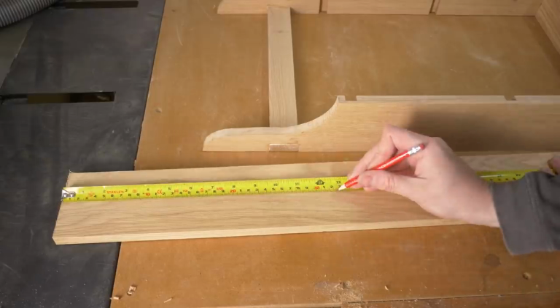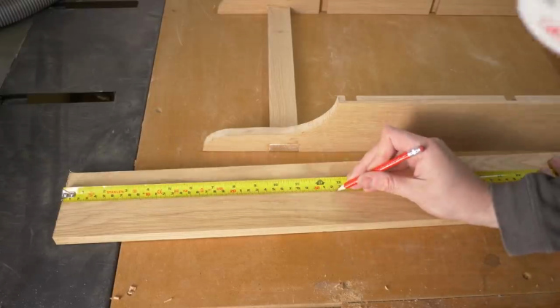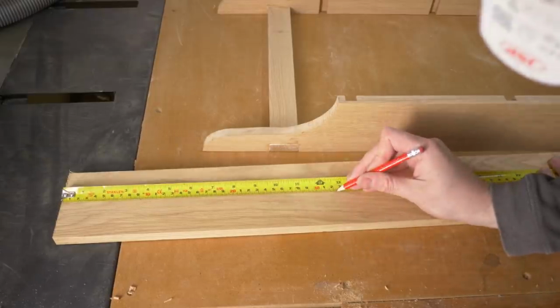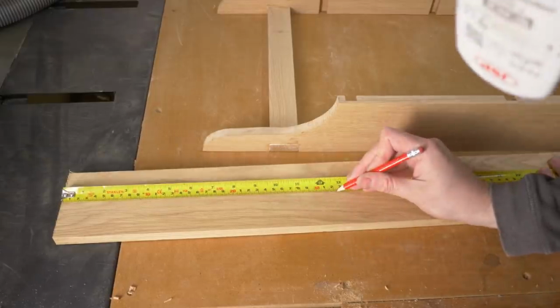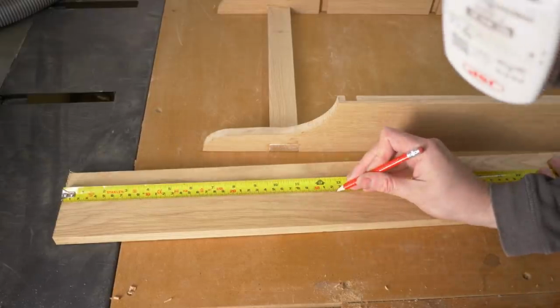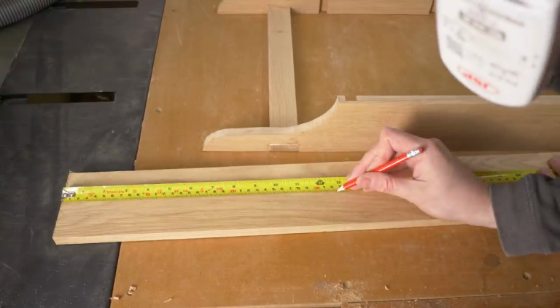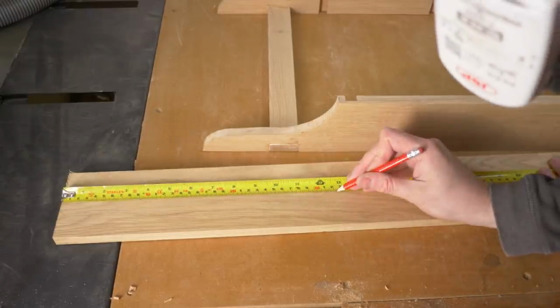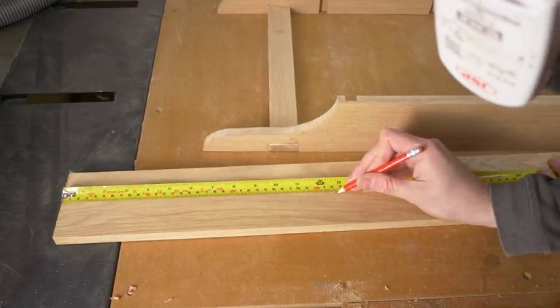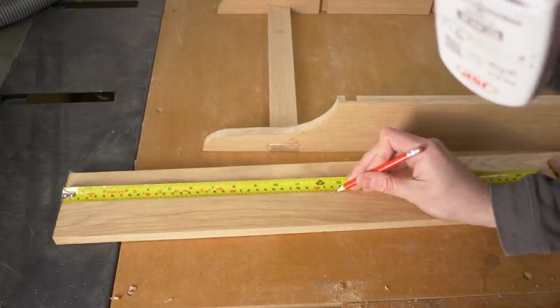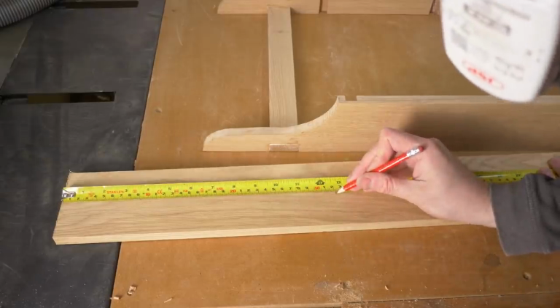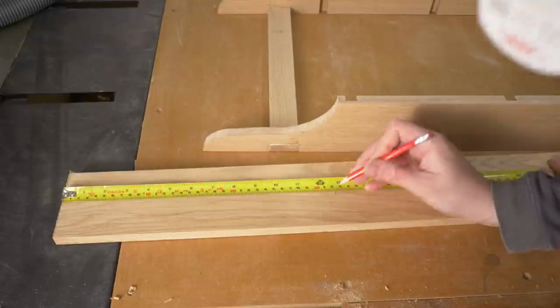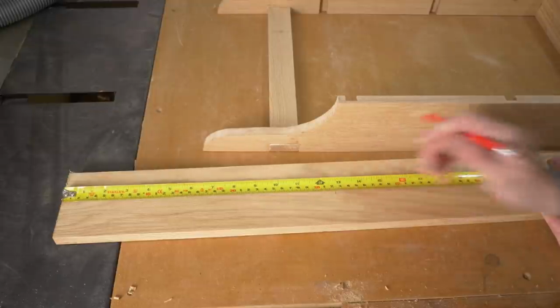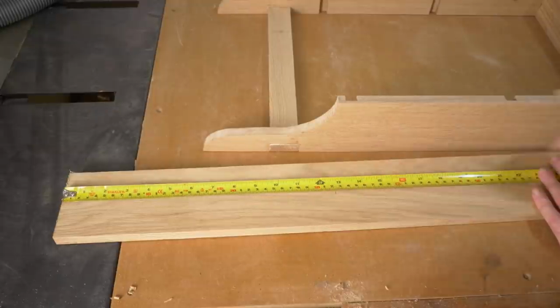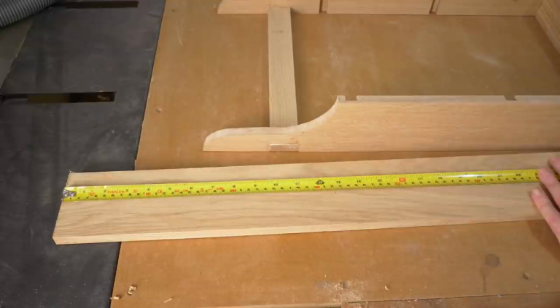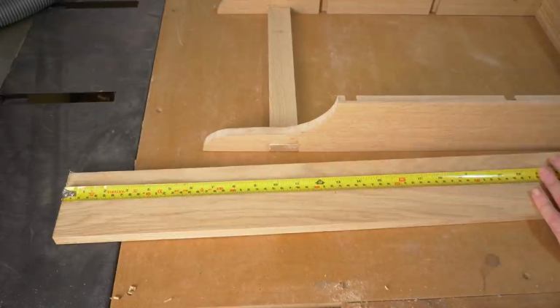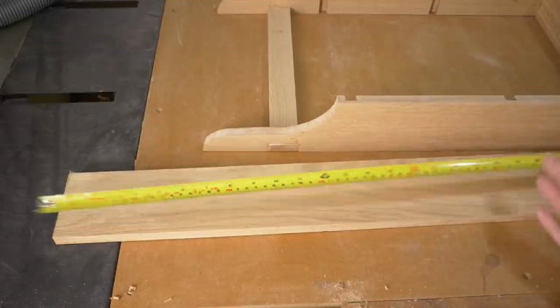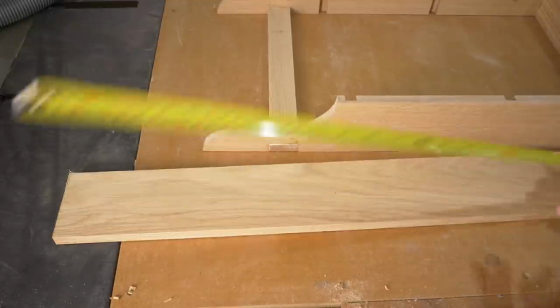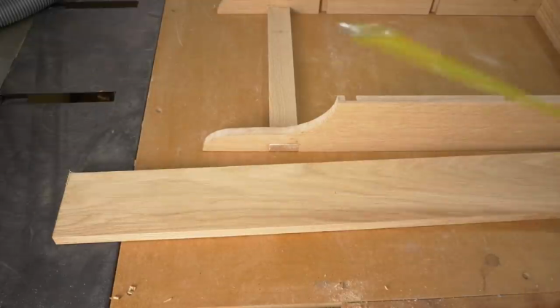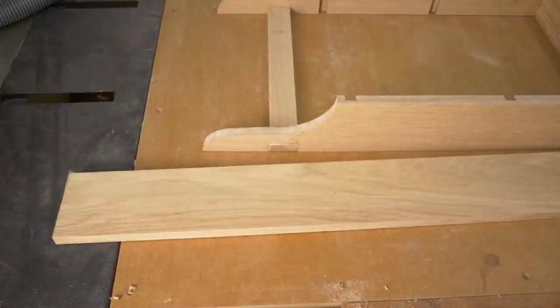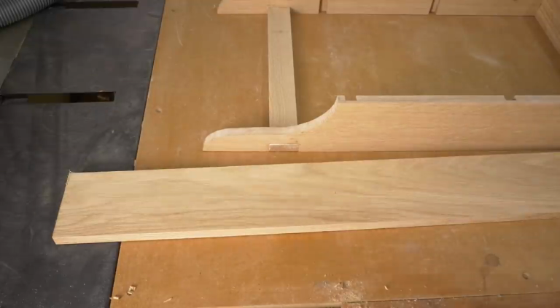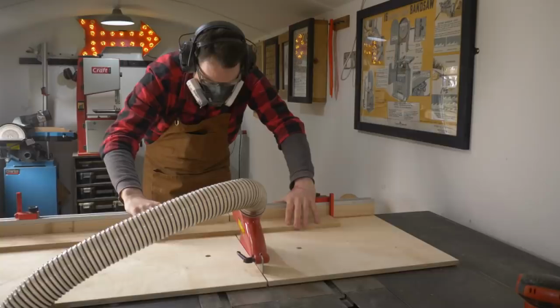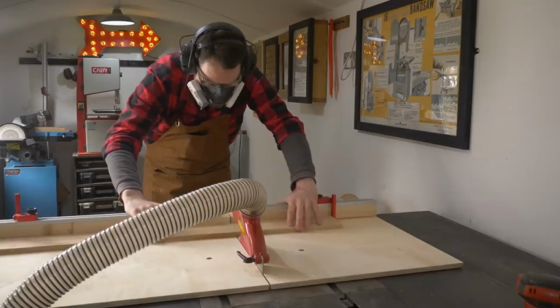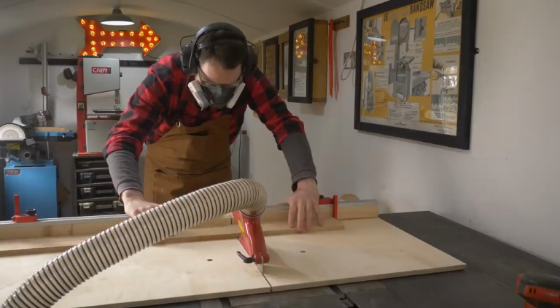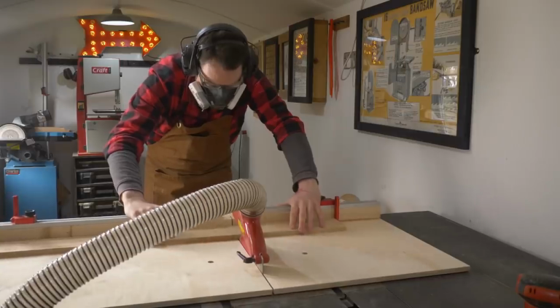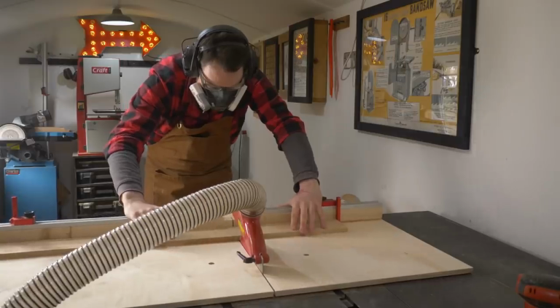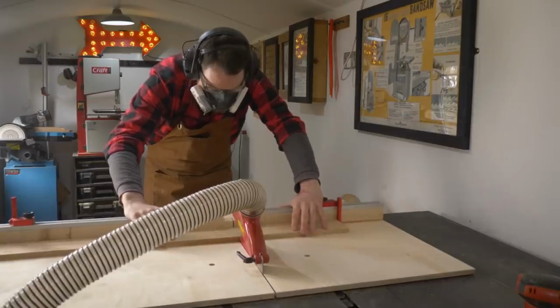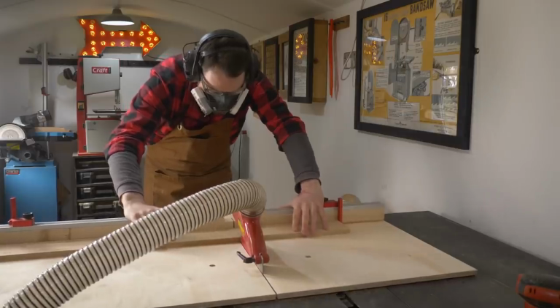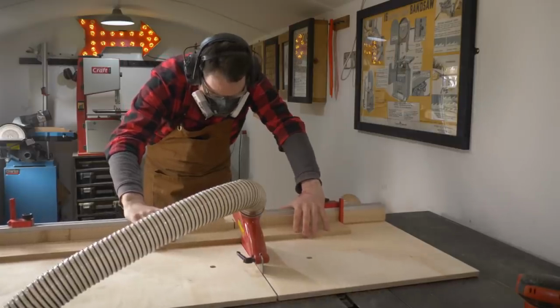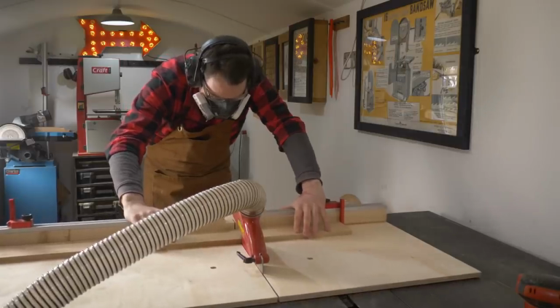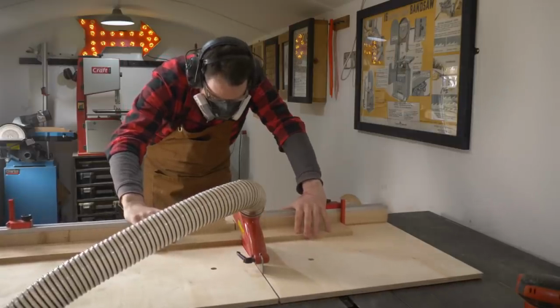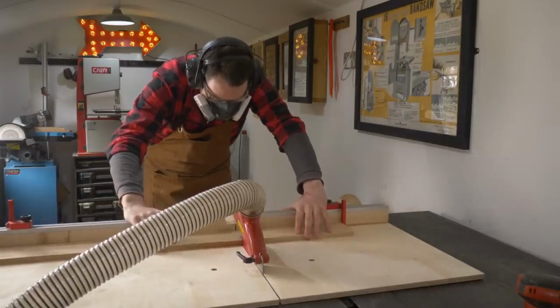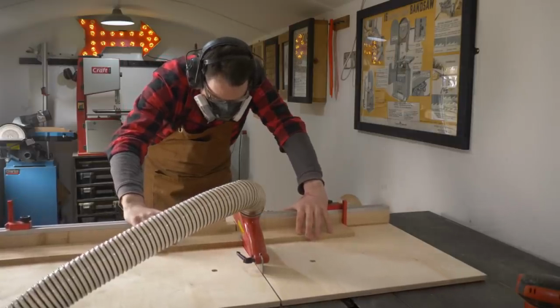I get that marked out, and then using the crosscut sled I can get the pieces cut down to length.